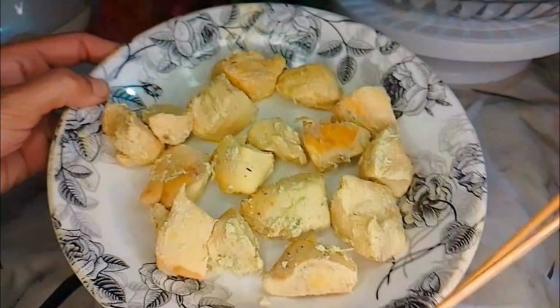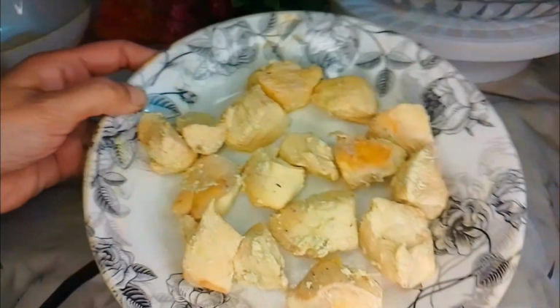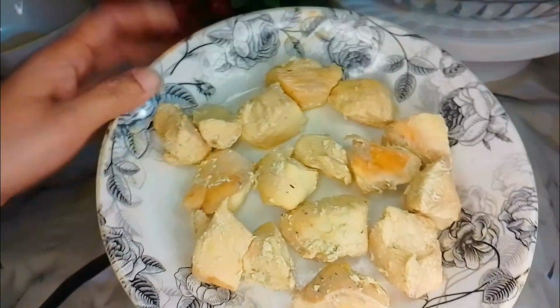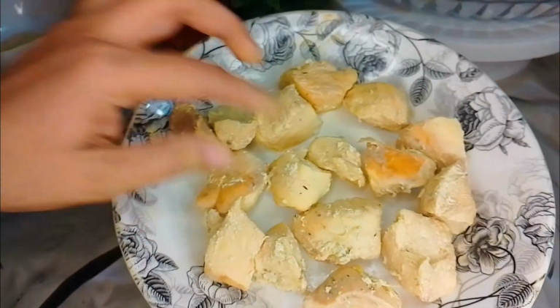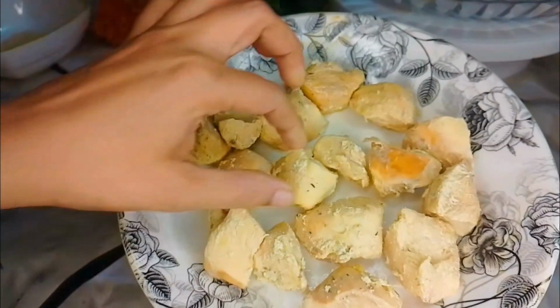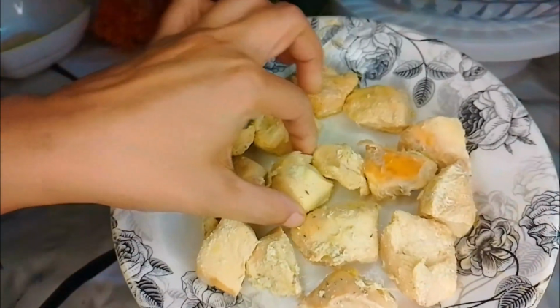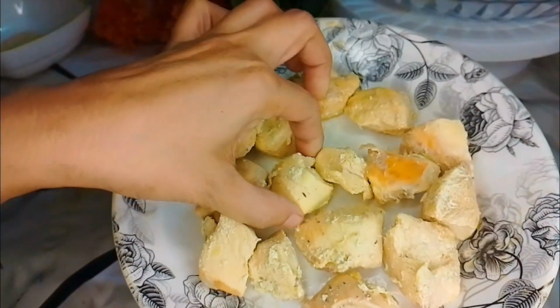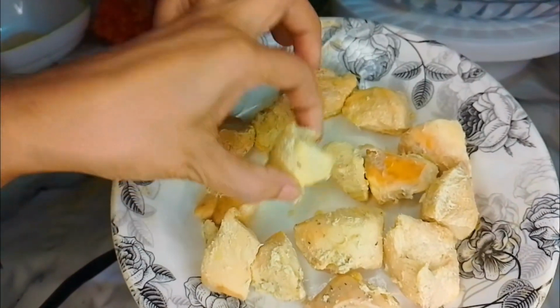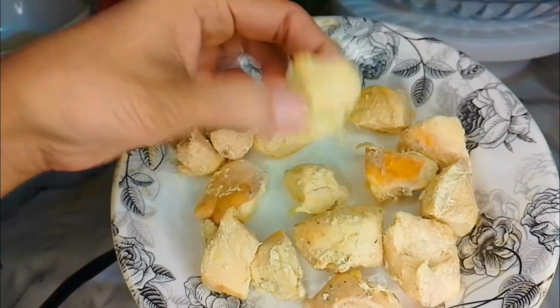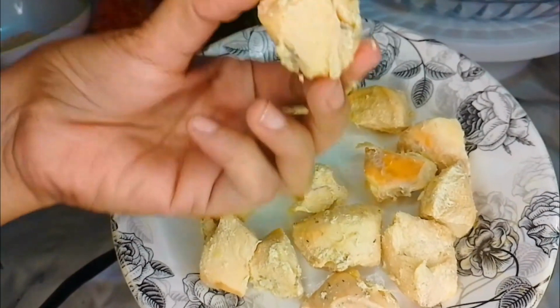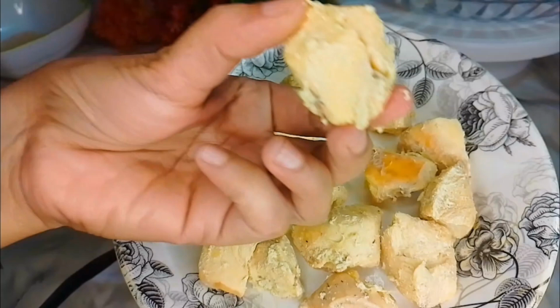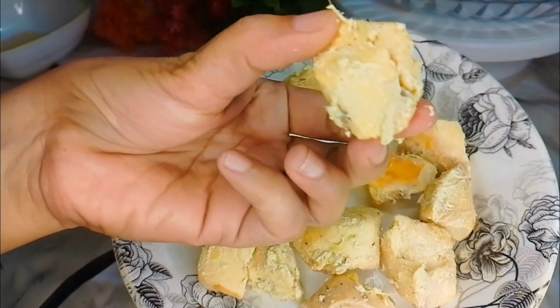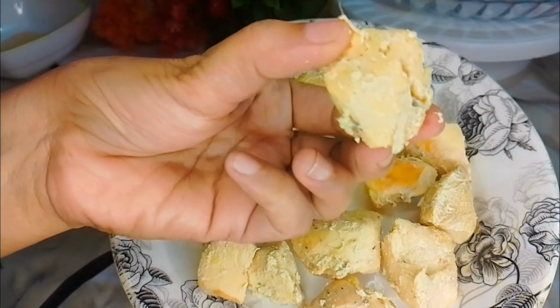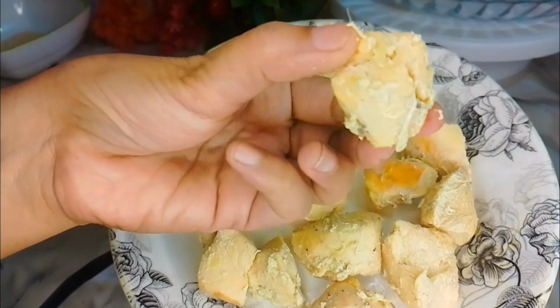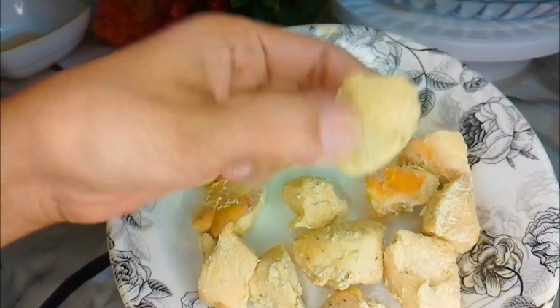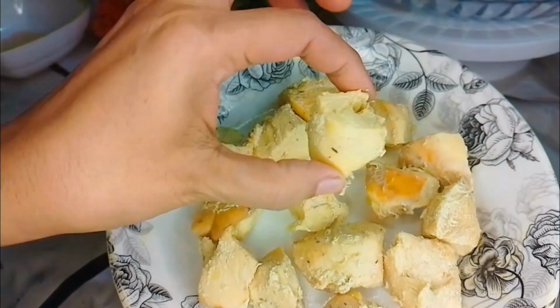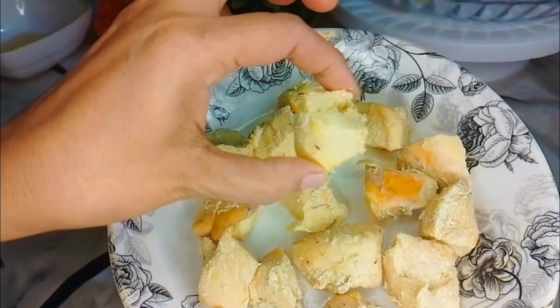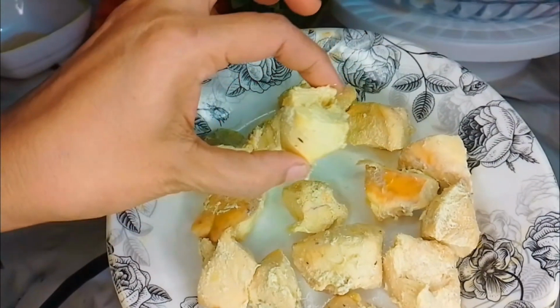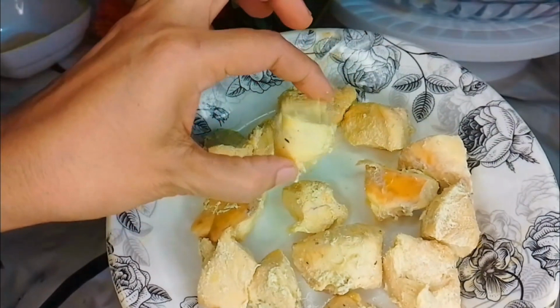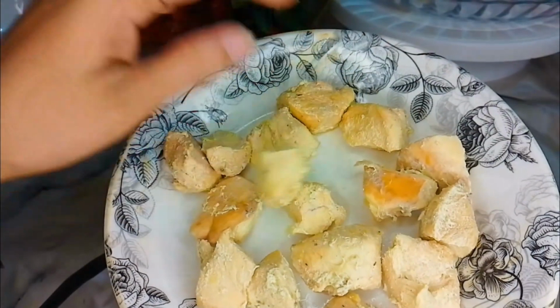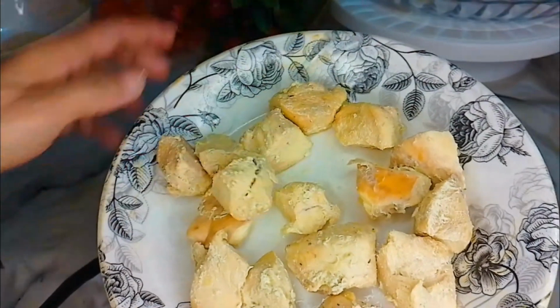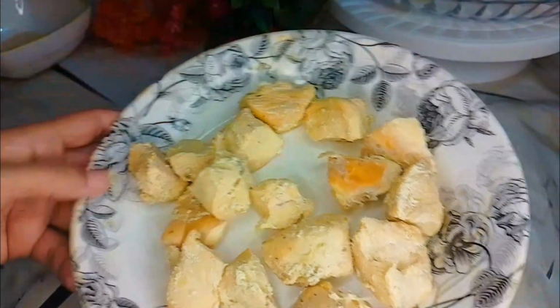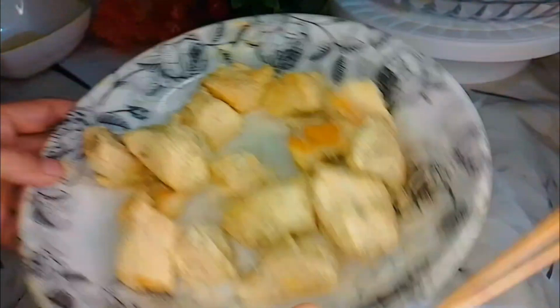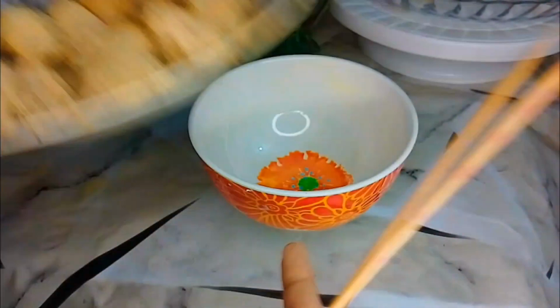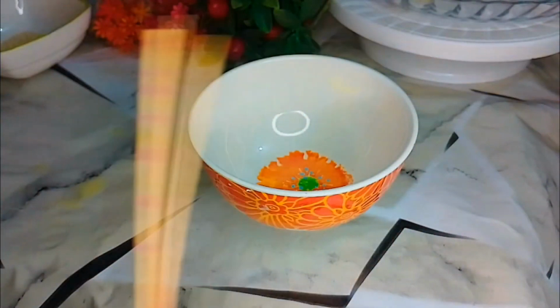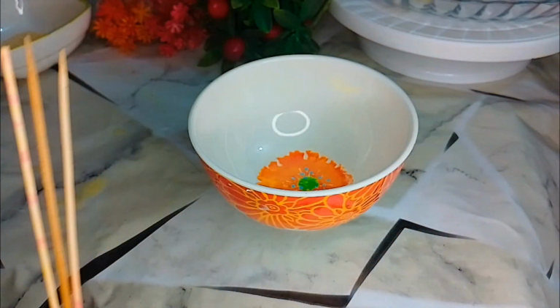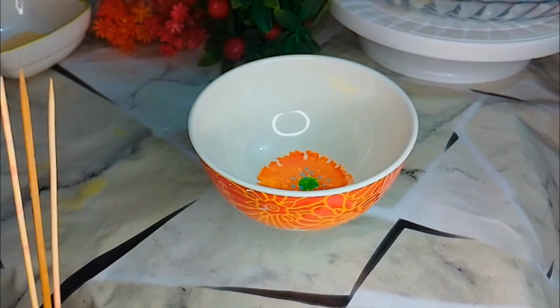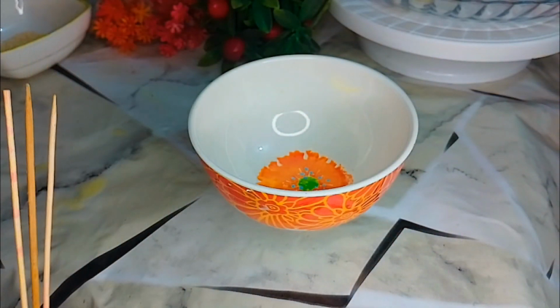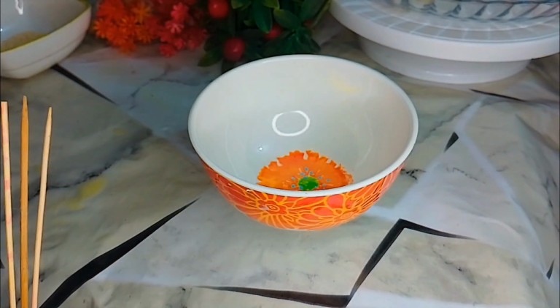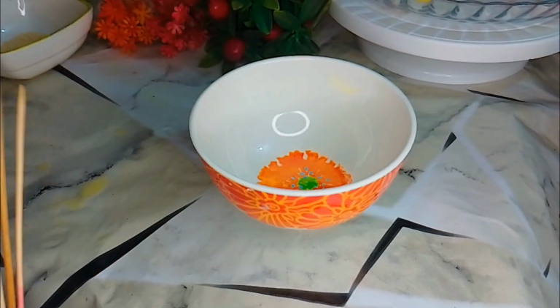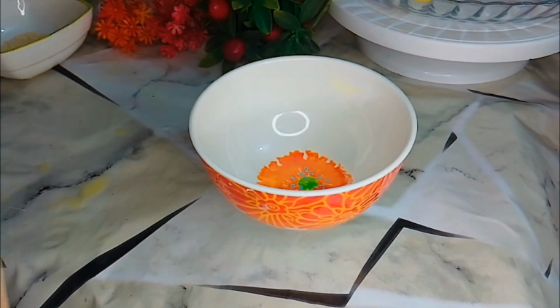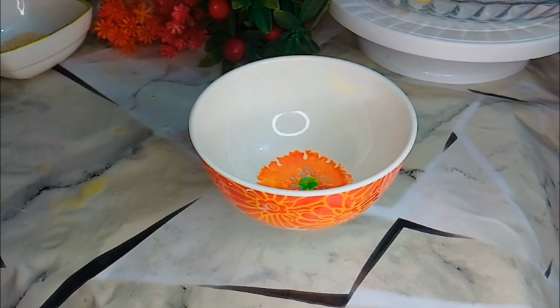I have a boneless chicken. I cut it into cubes and I have boiled it in the water.